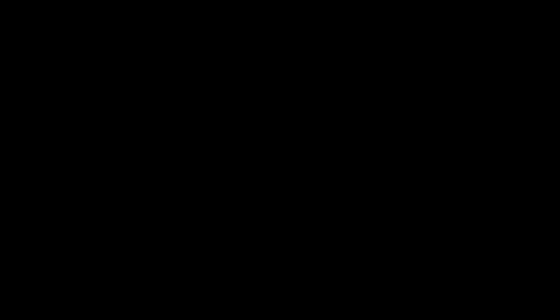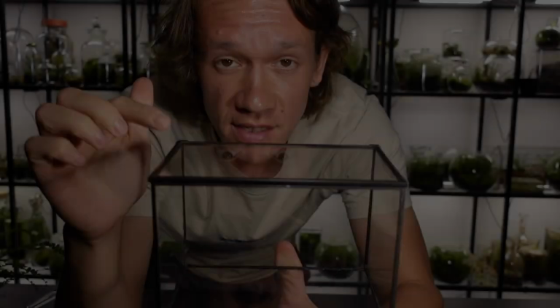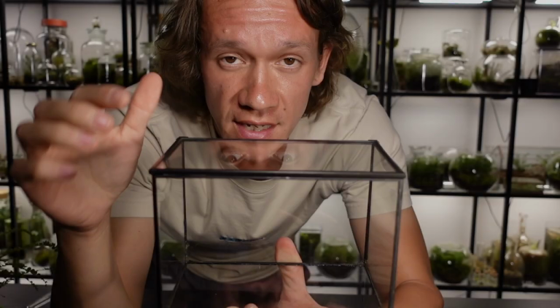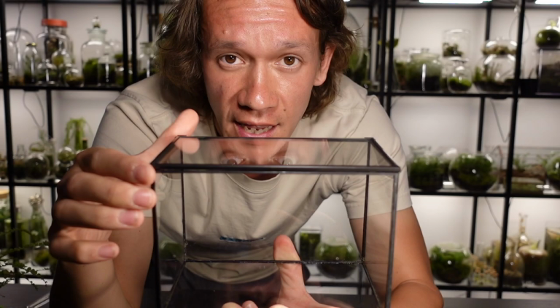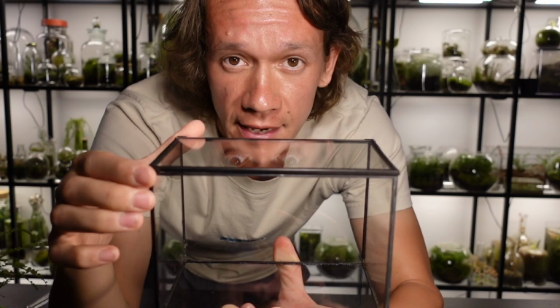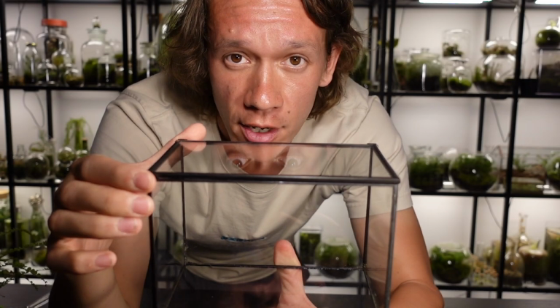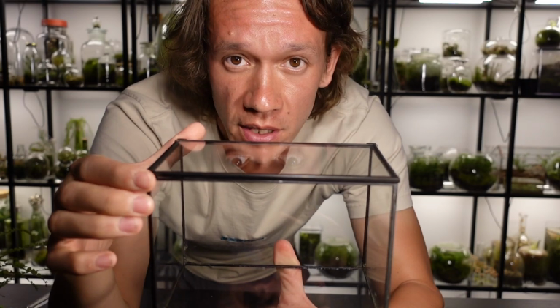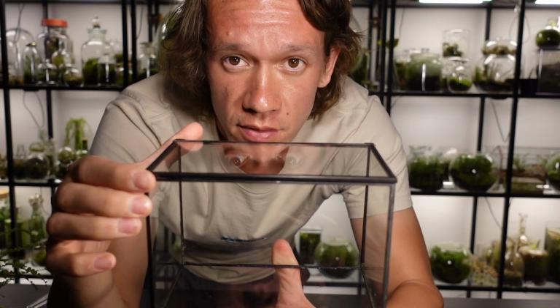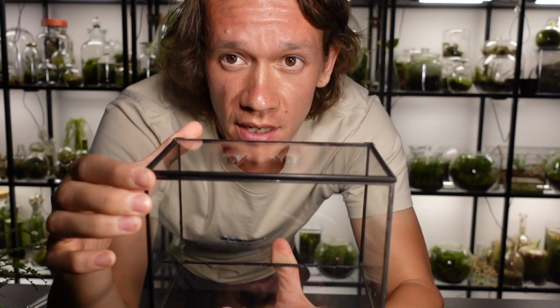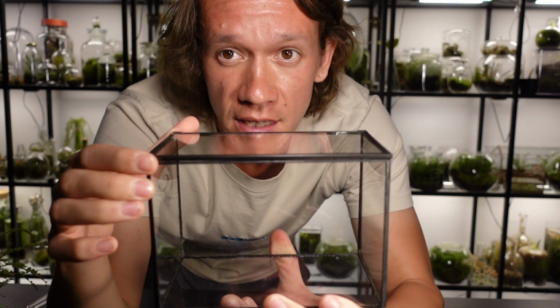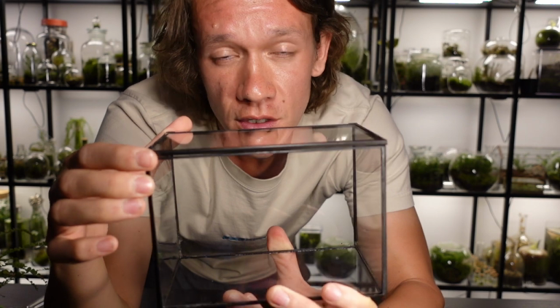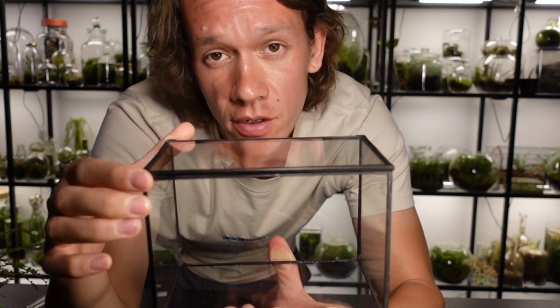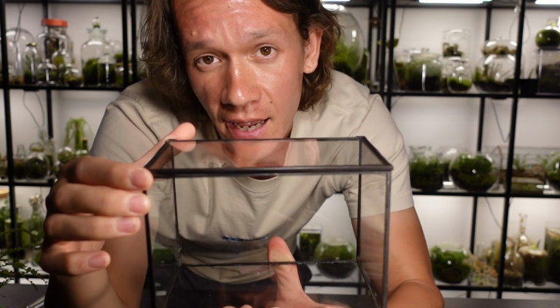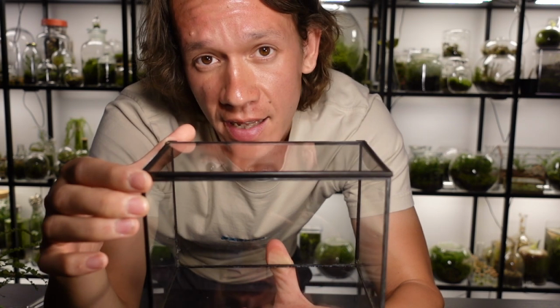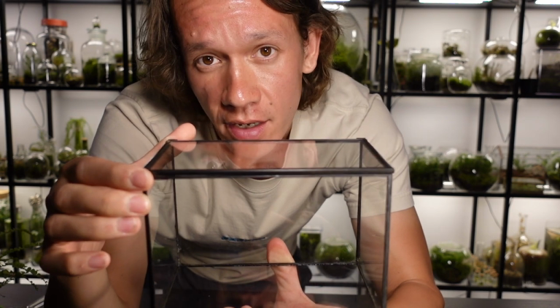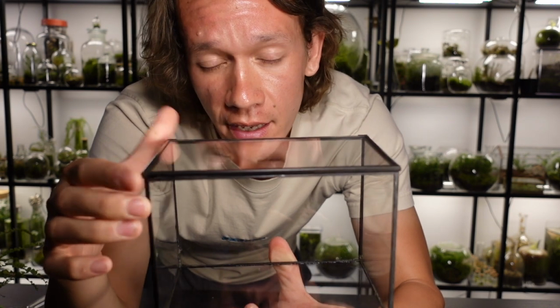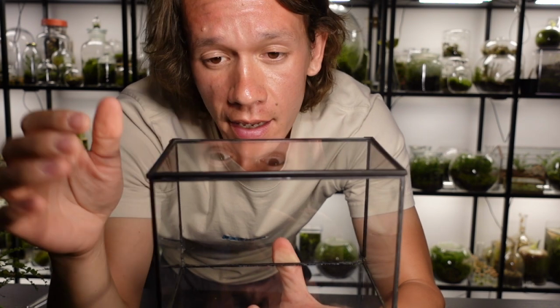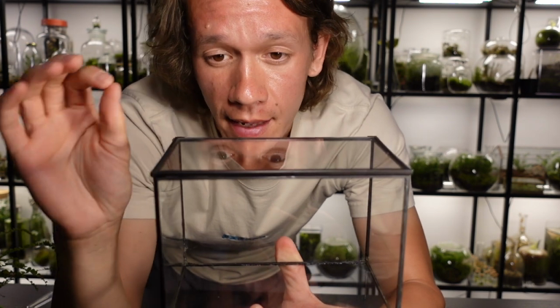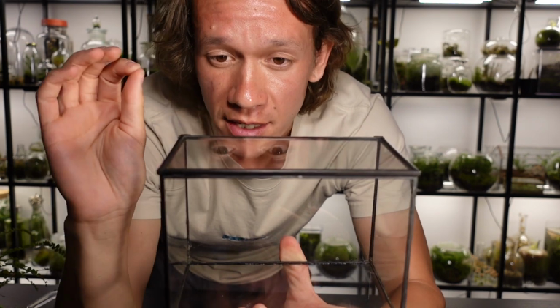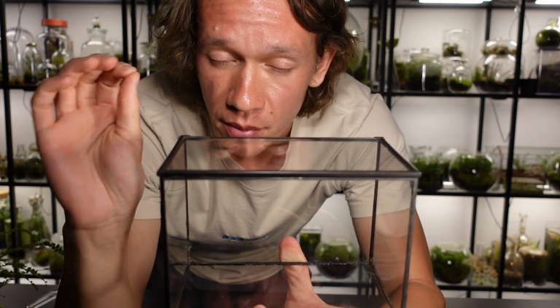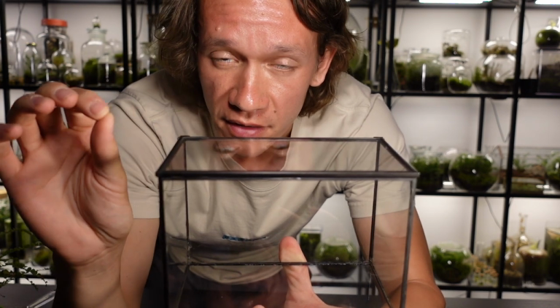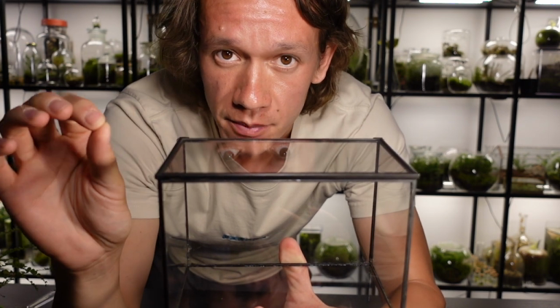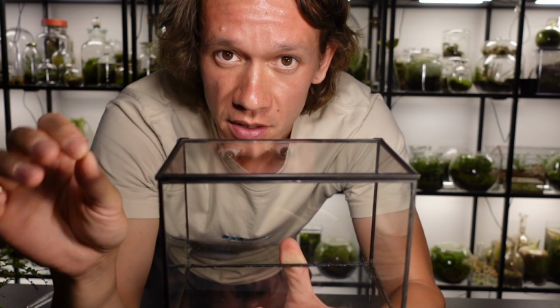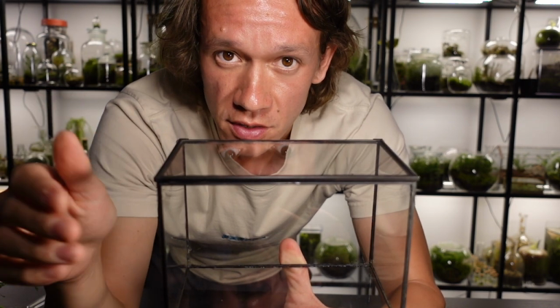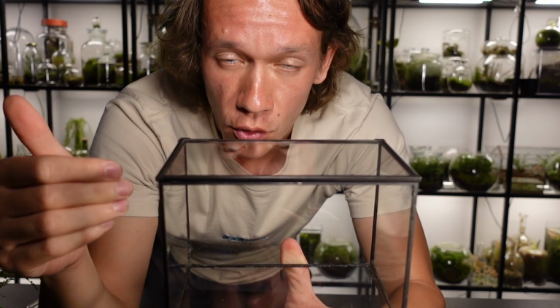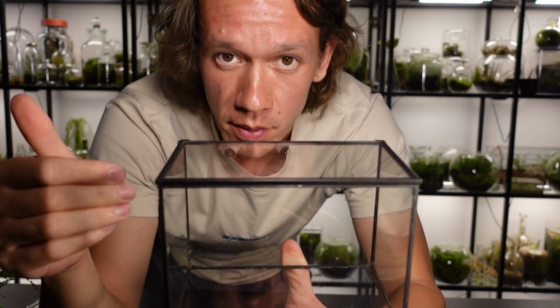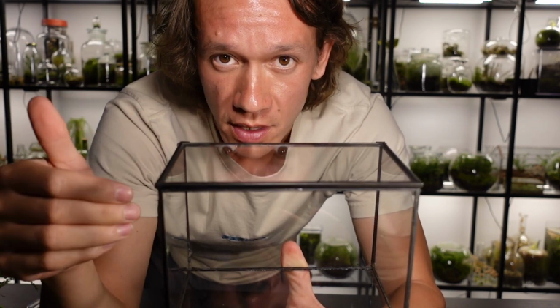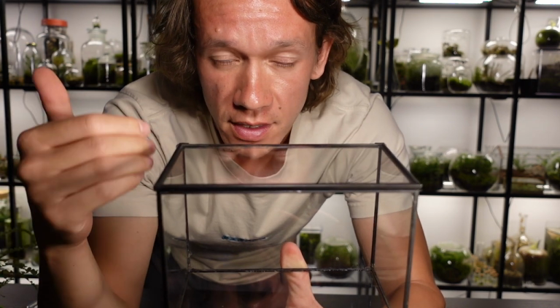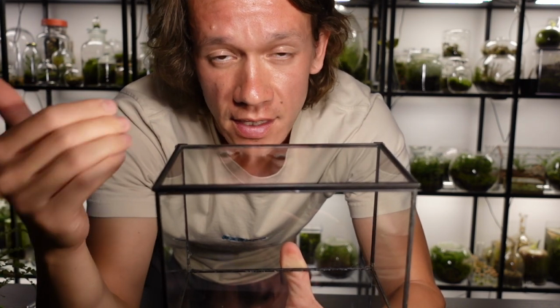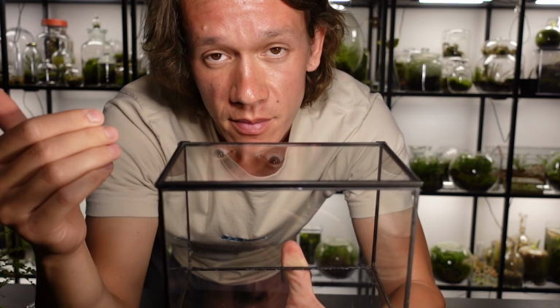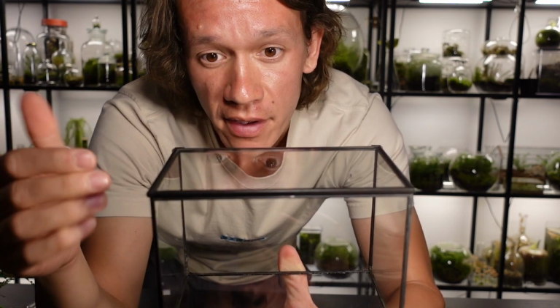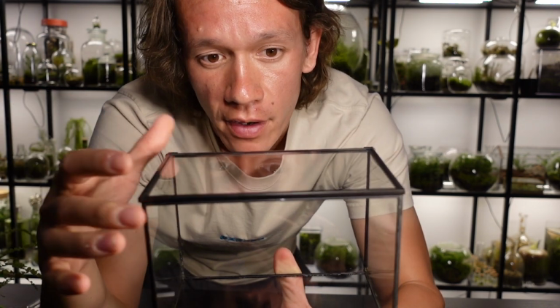This is the container that I'll be using. It's not airtight and that's perfect because the scorpion is going to need some airflow.